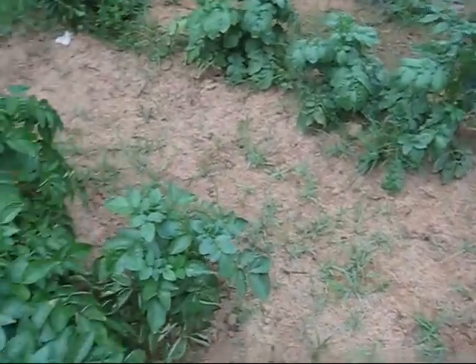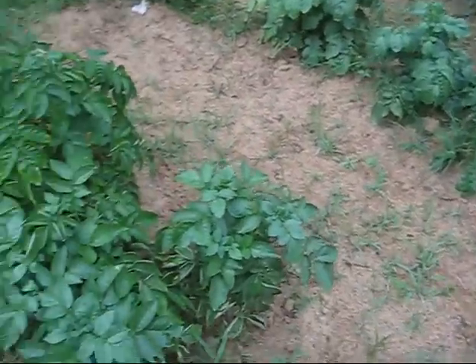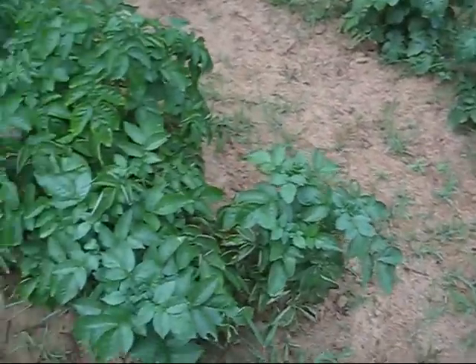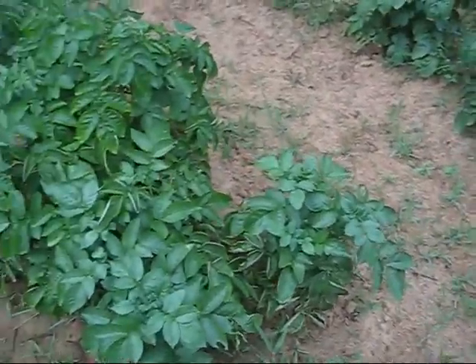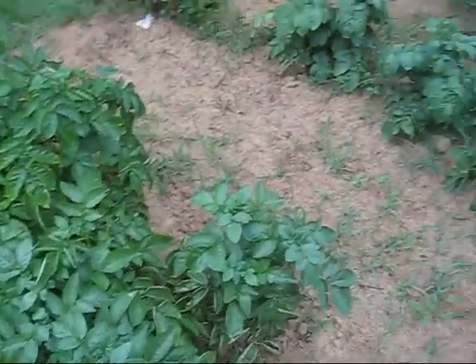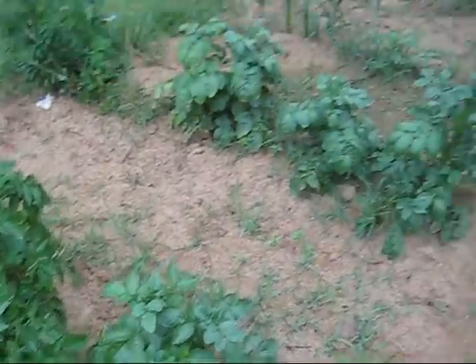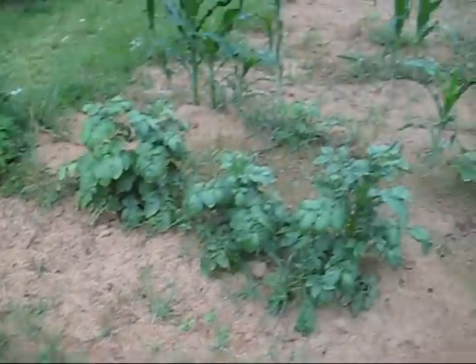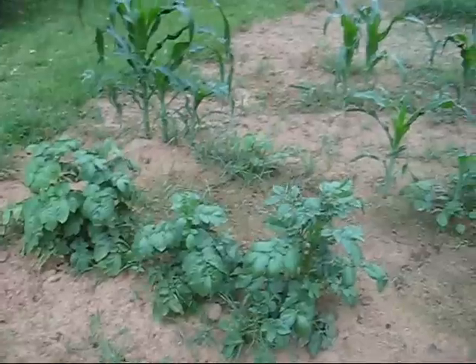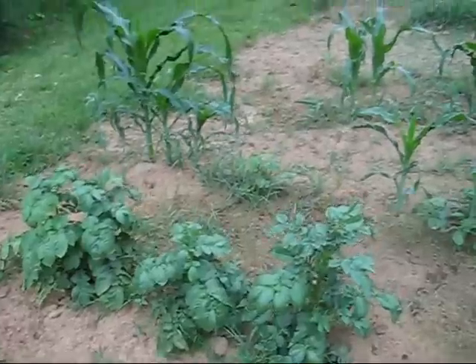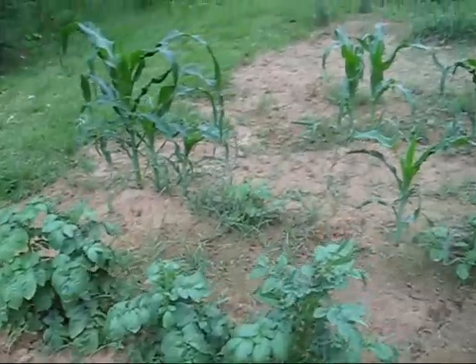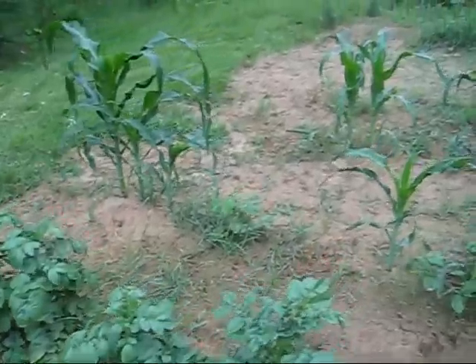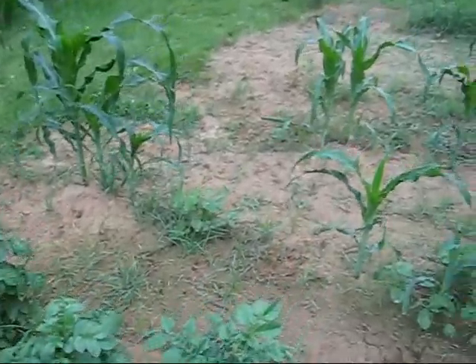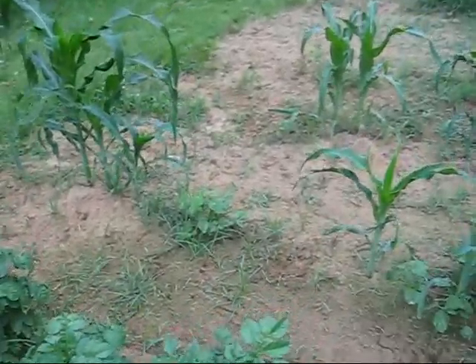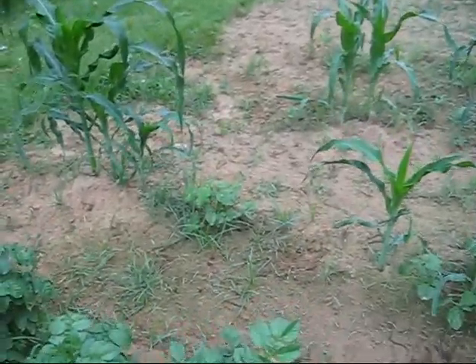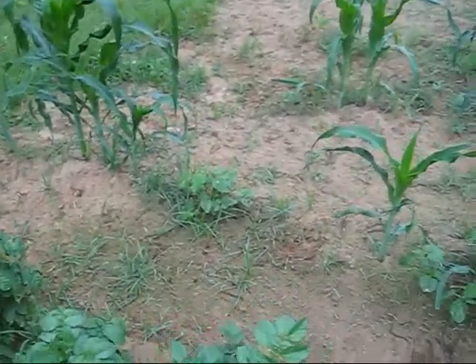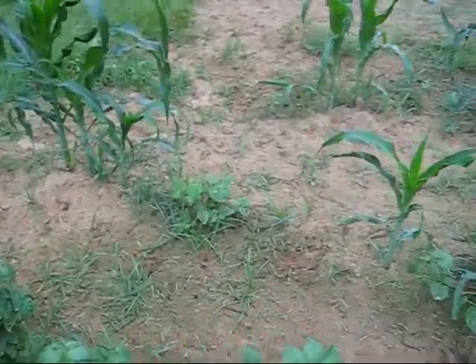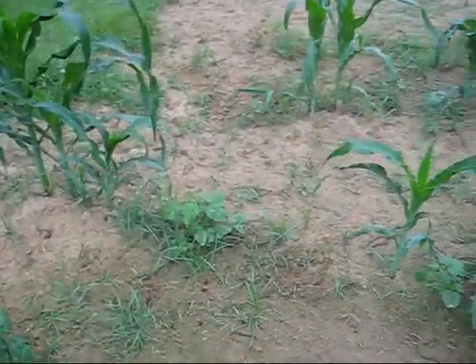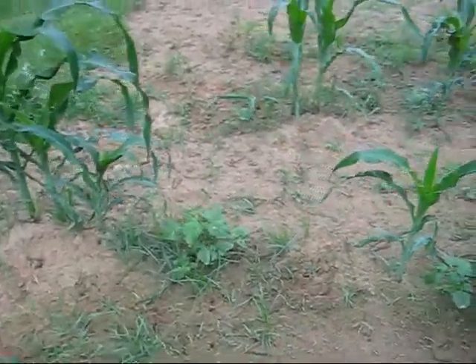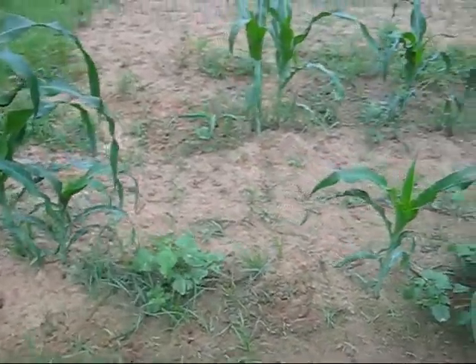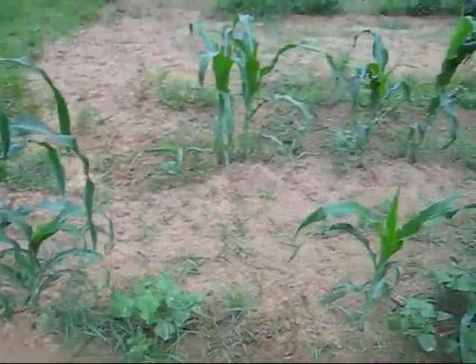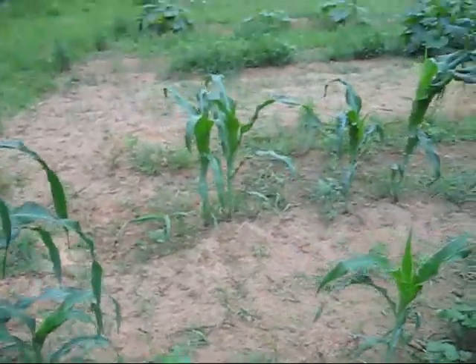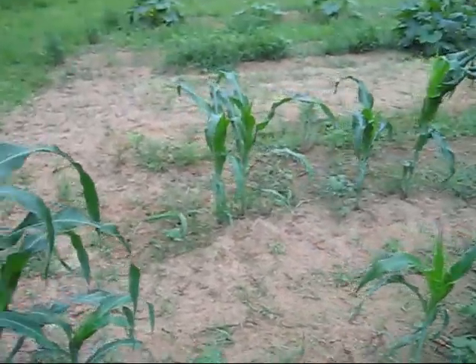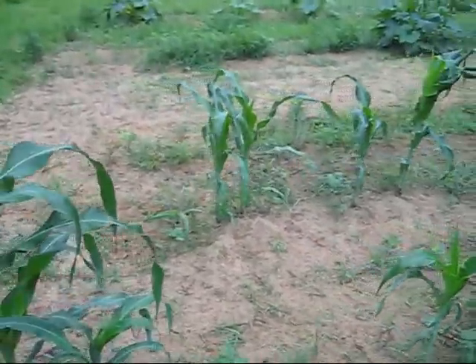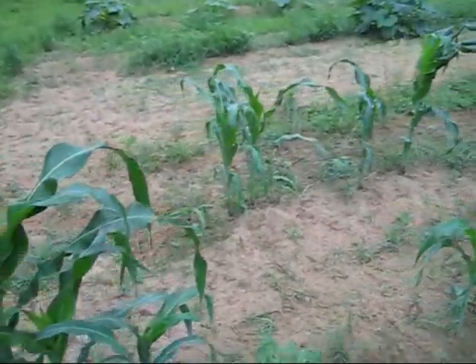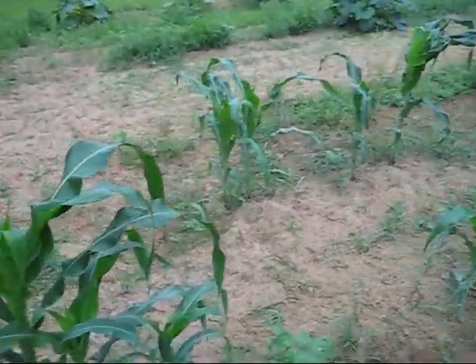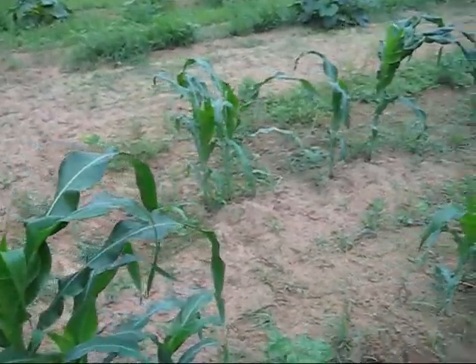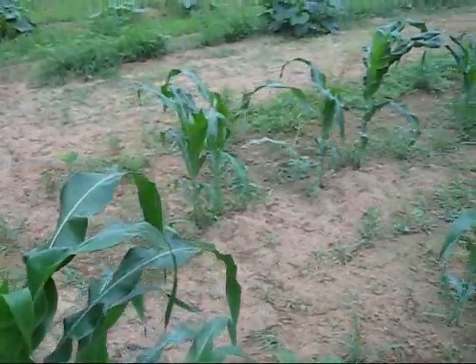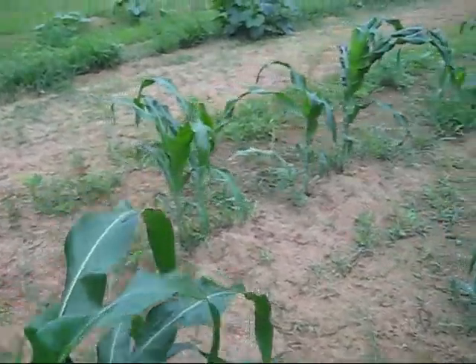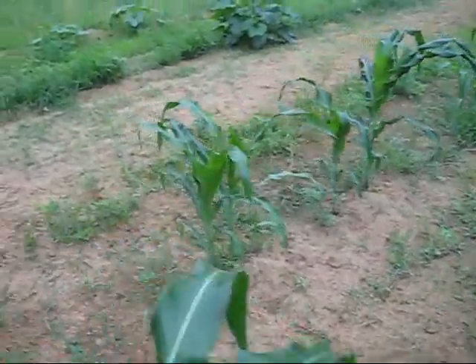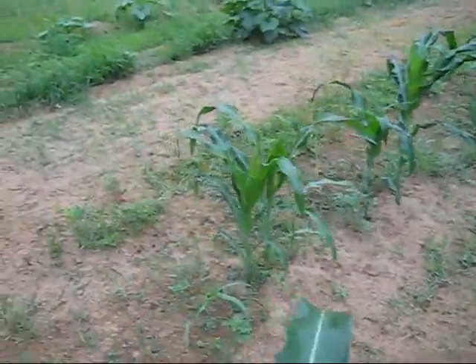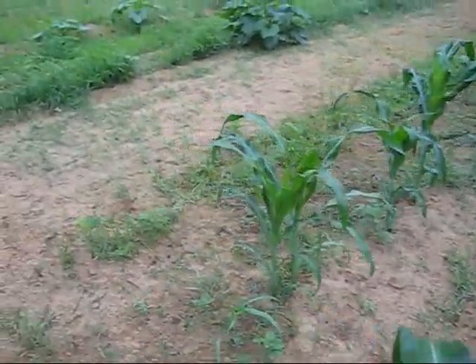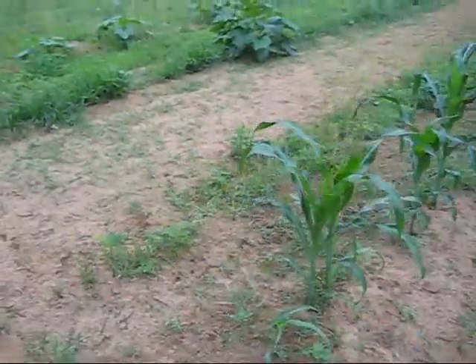Potatoes are still doing pretty good. Corn's coming up nicely. Let's go over and check on the squash and zucchini.